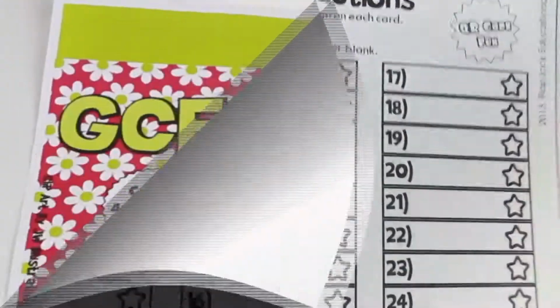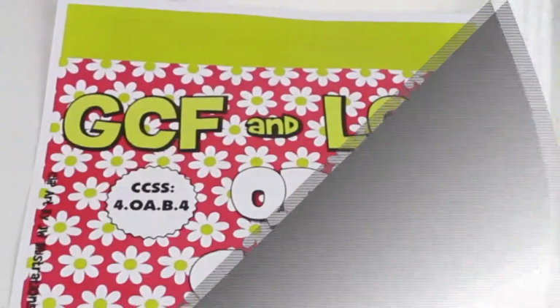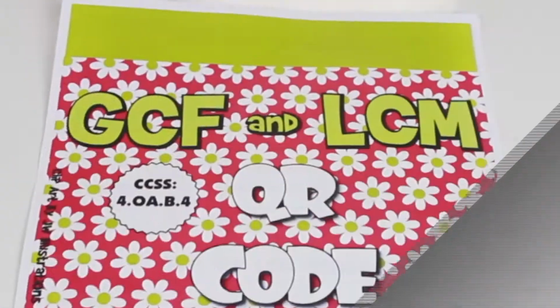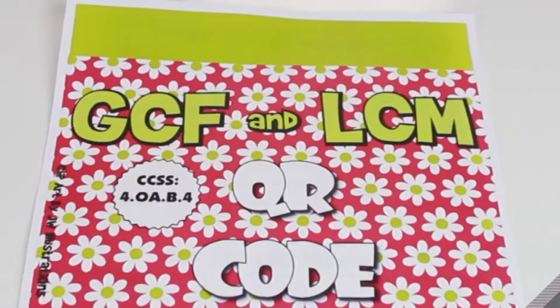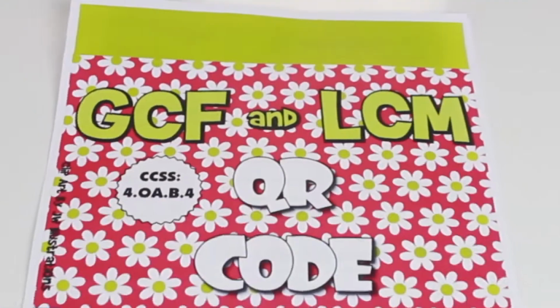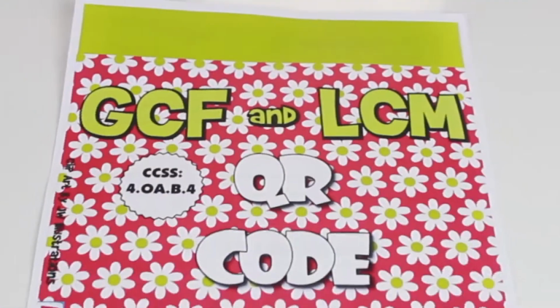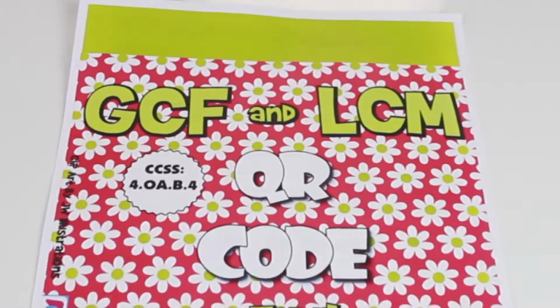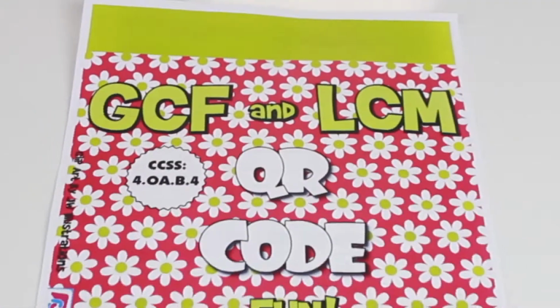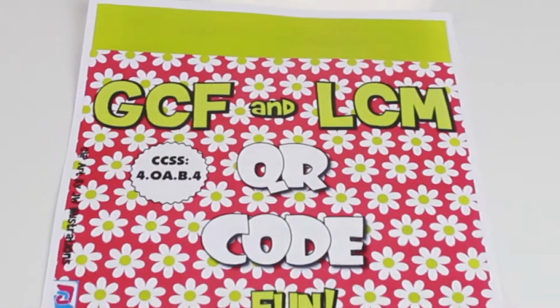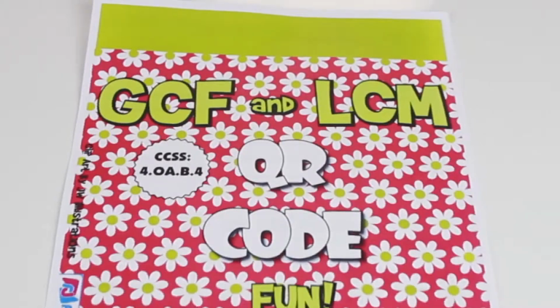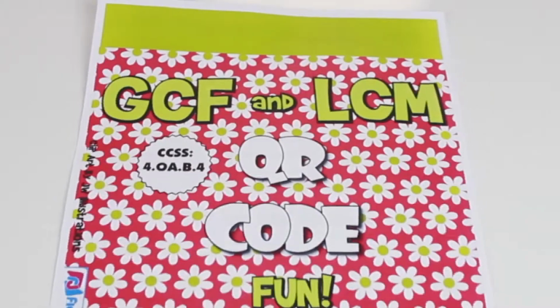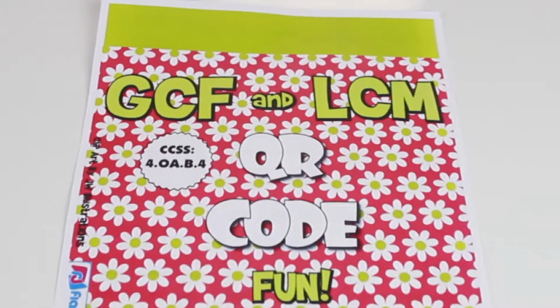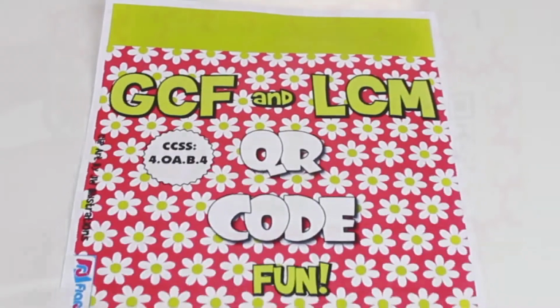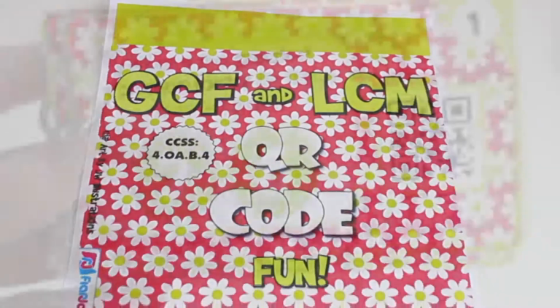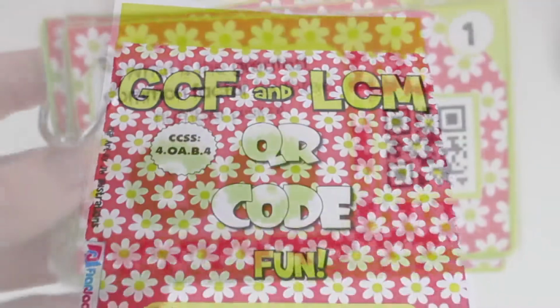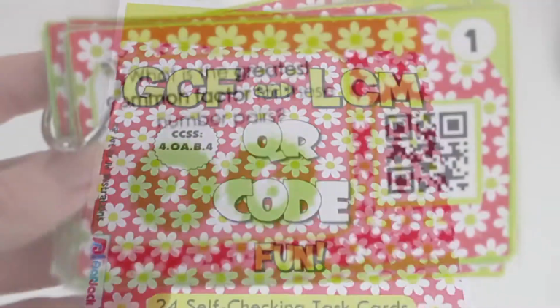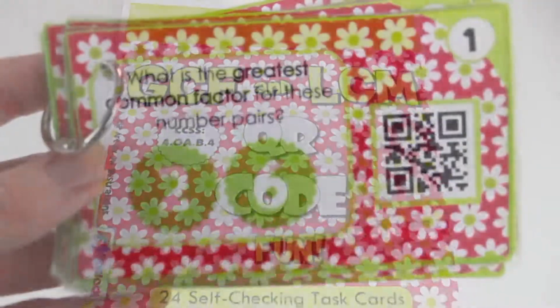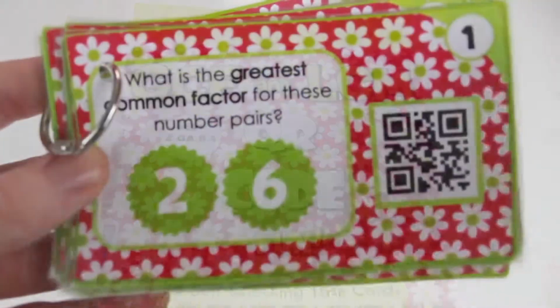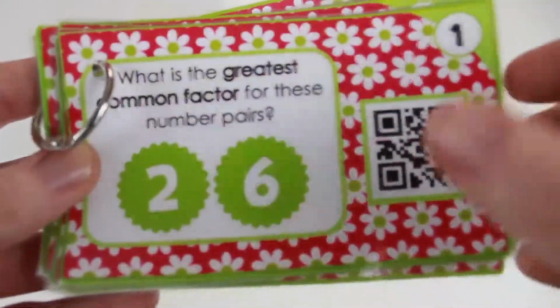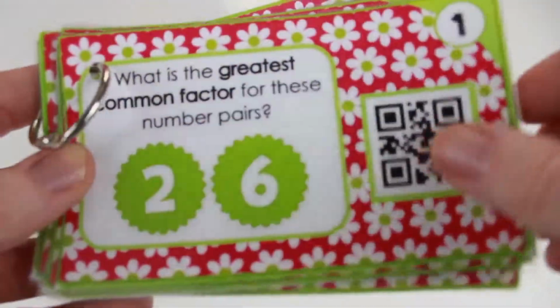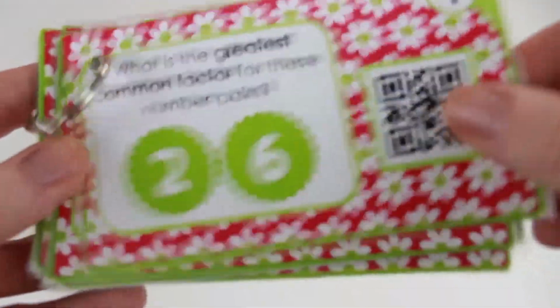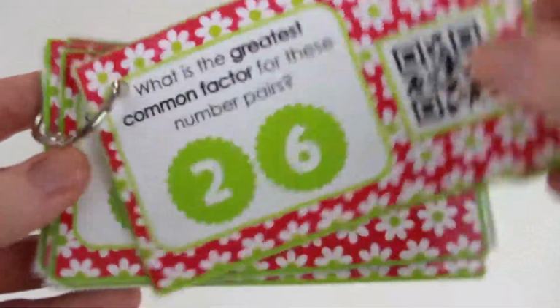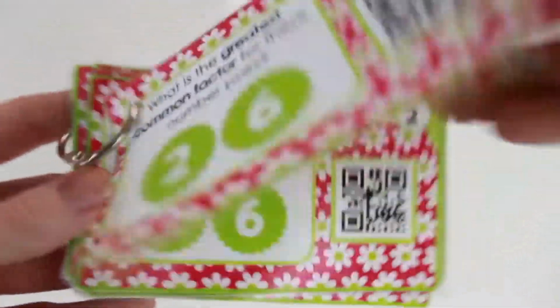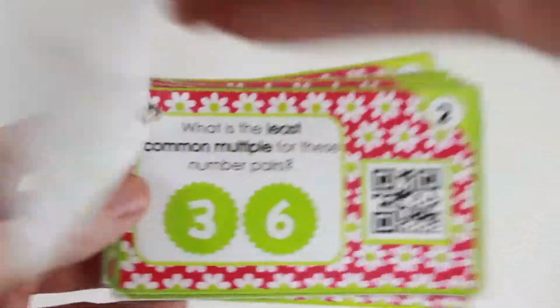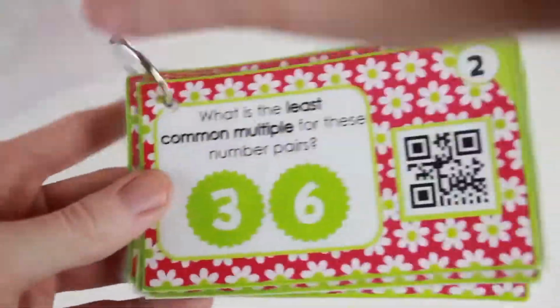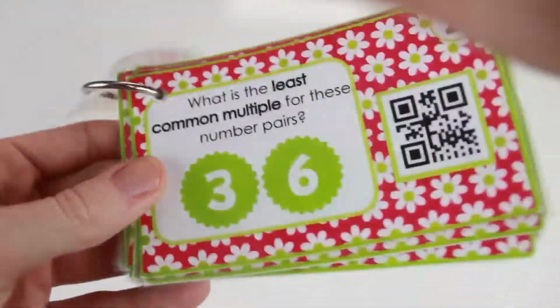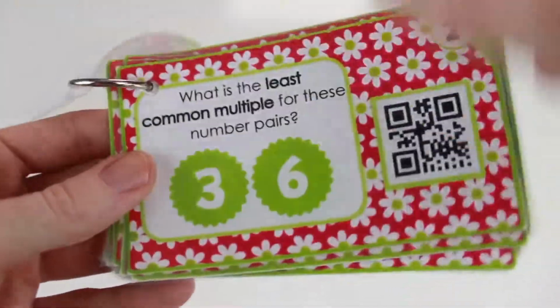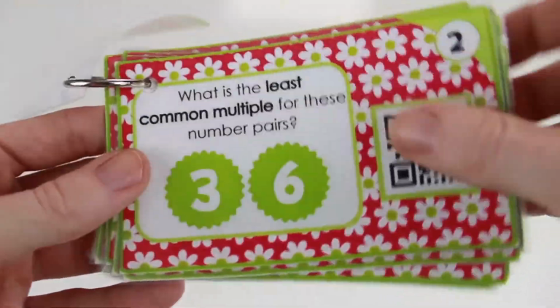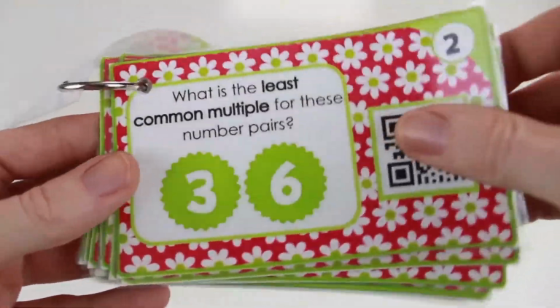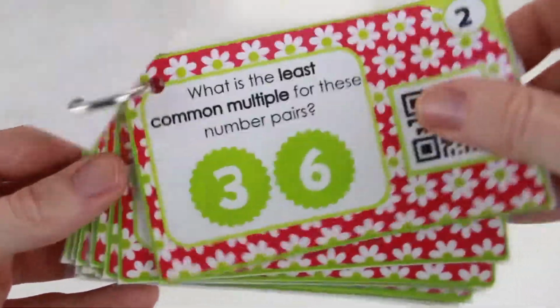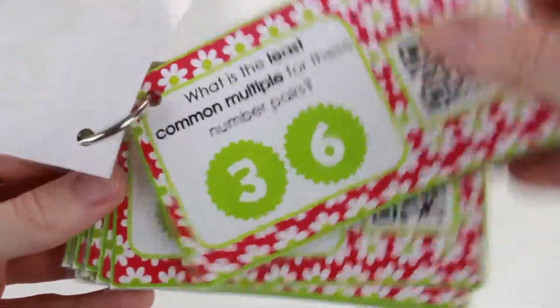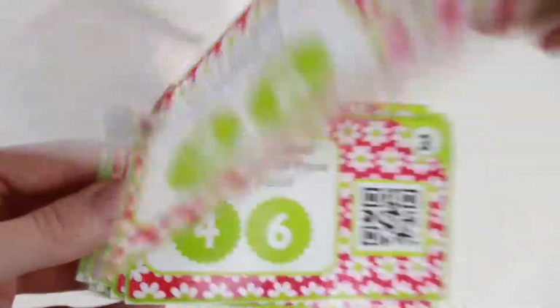Finding the GCF and LCM, which is fundamental in working with fractions.